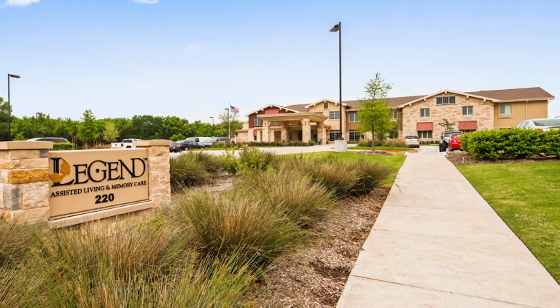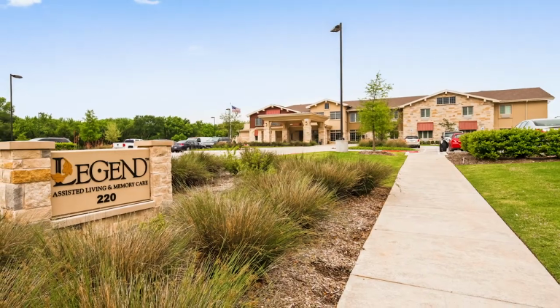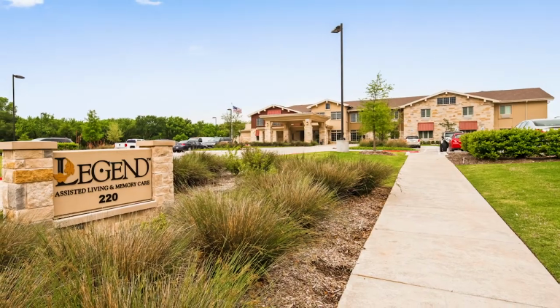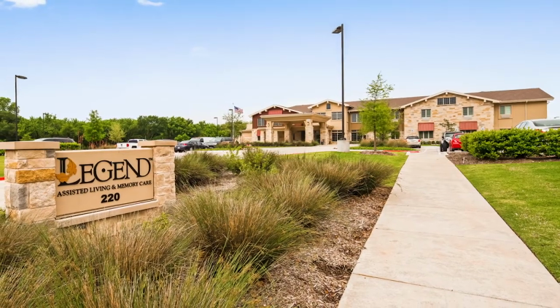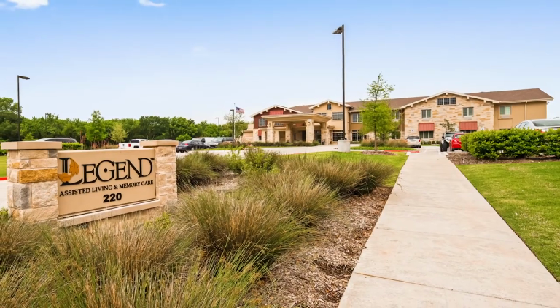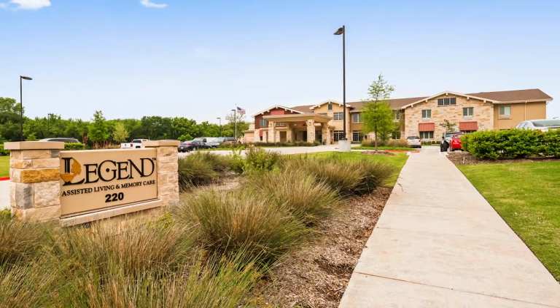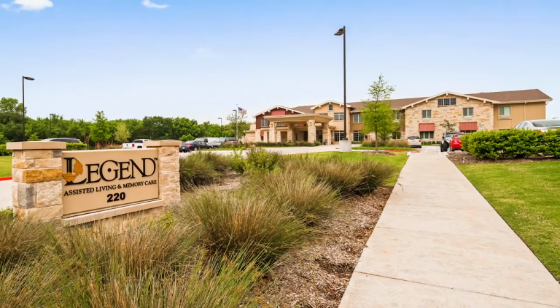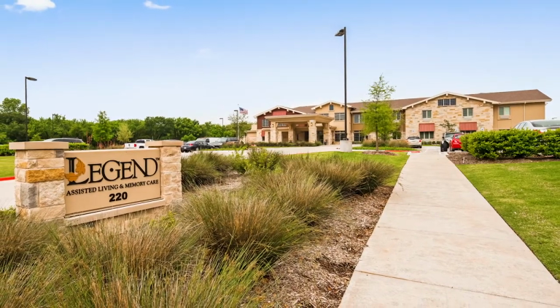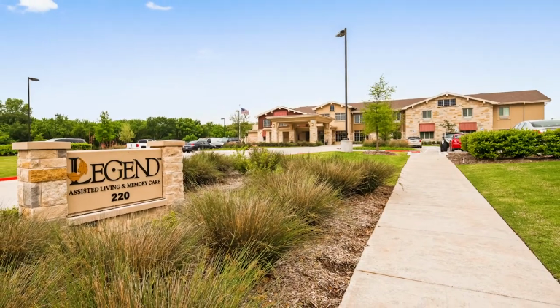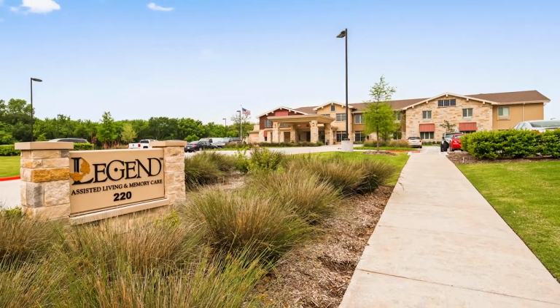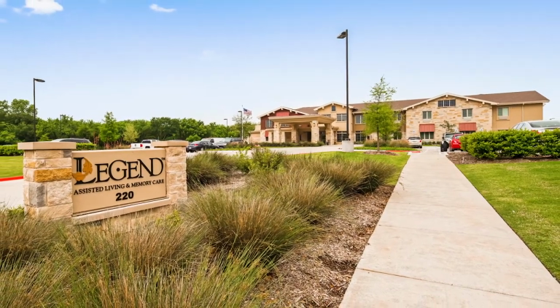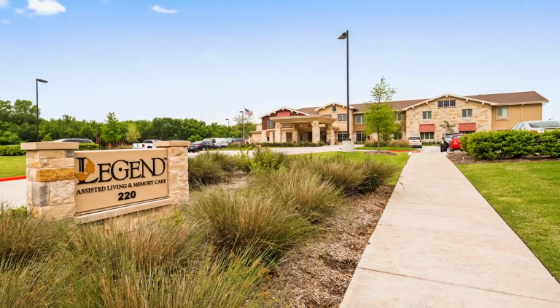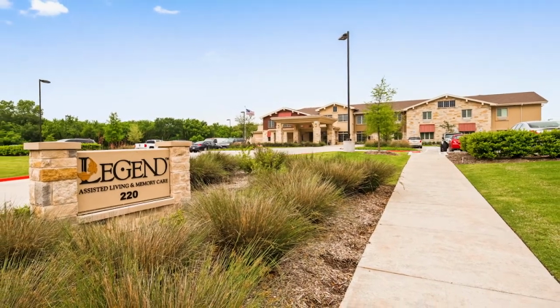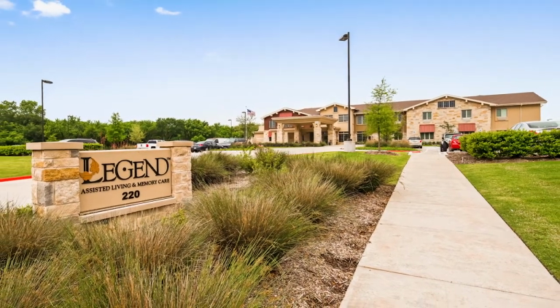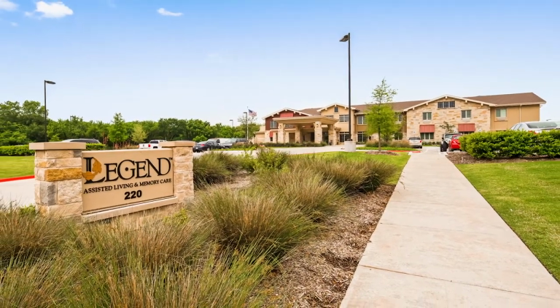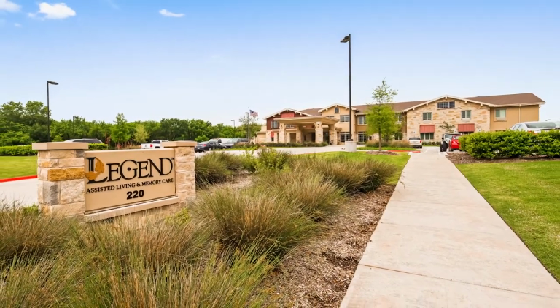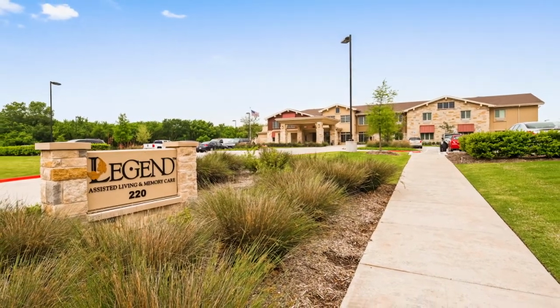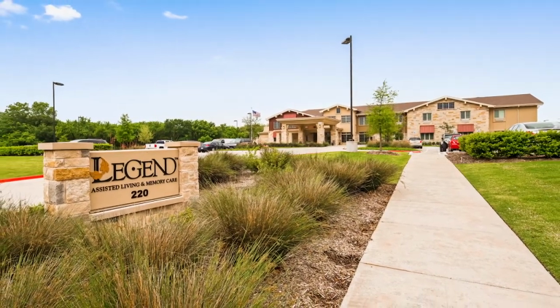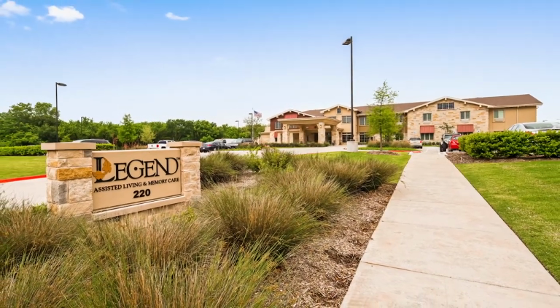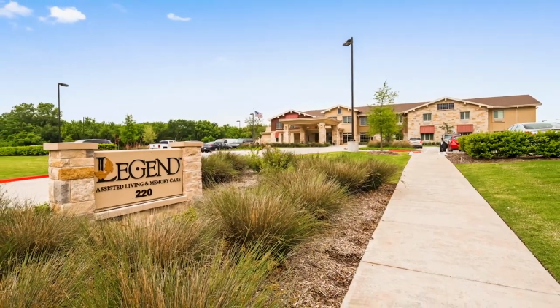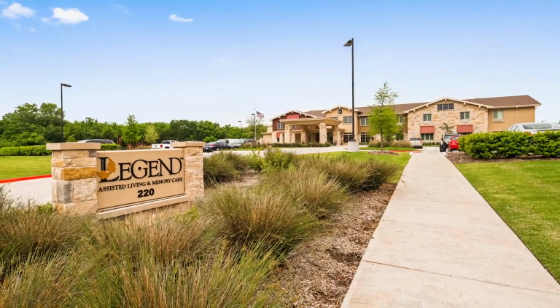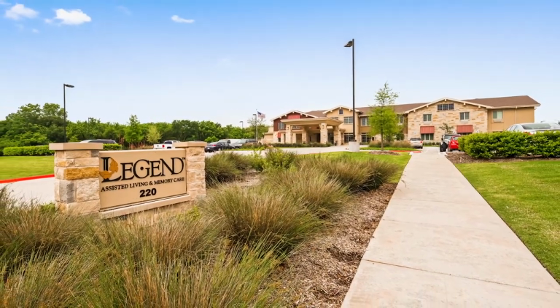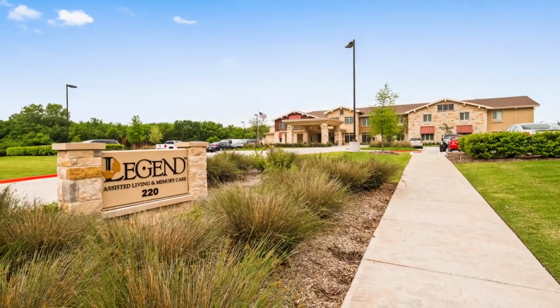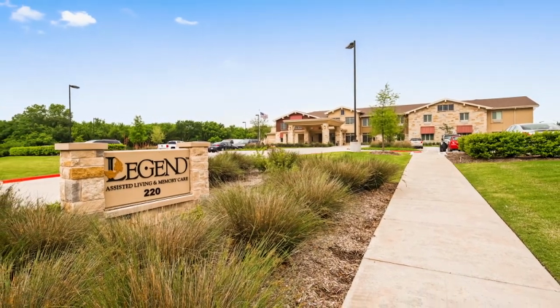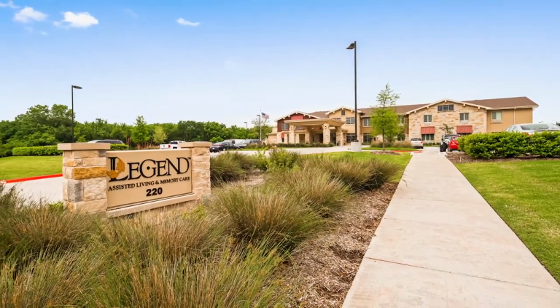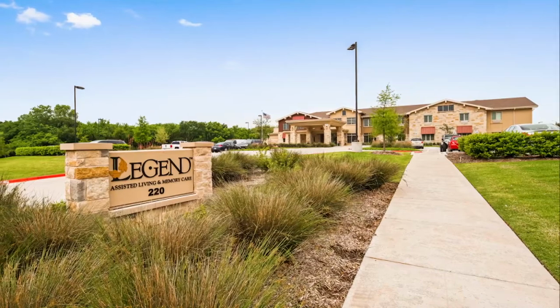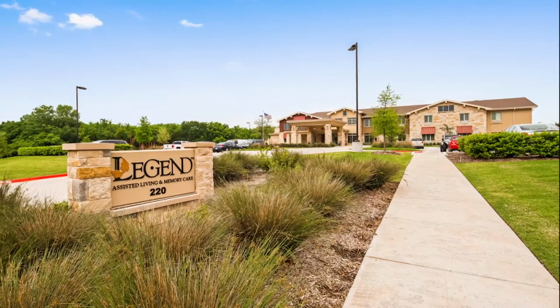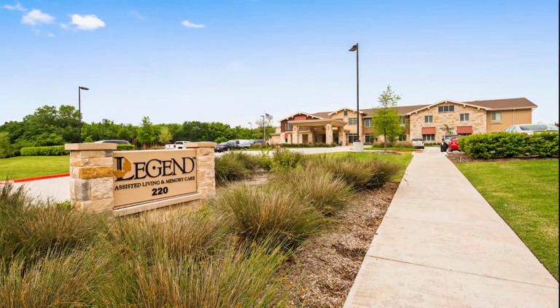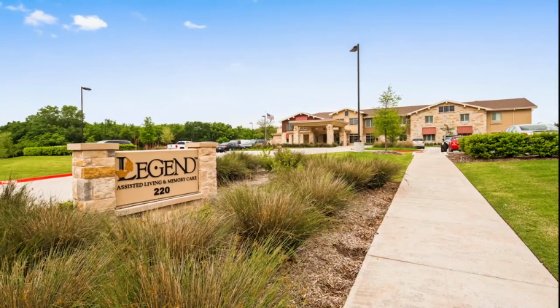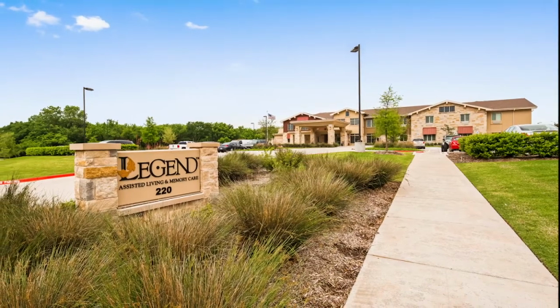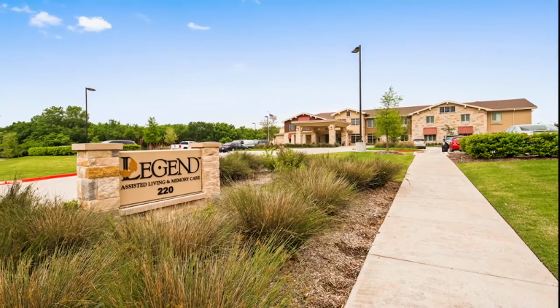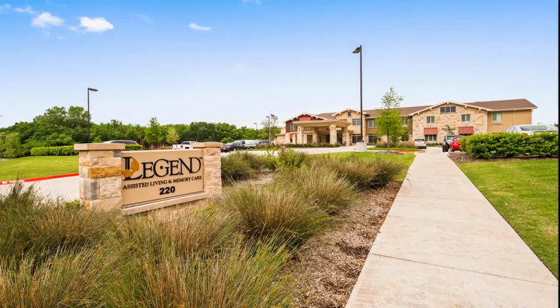For additional information, please give us a call or visit legendseniorliving.com.